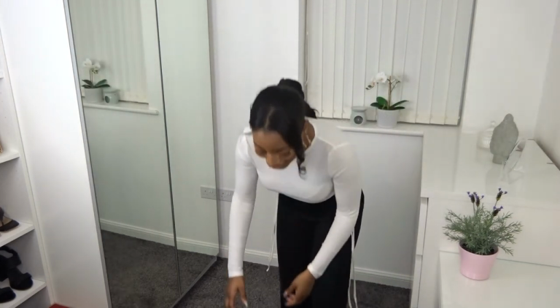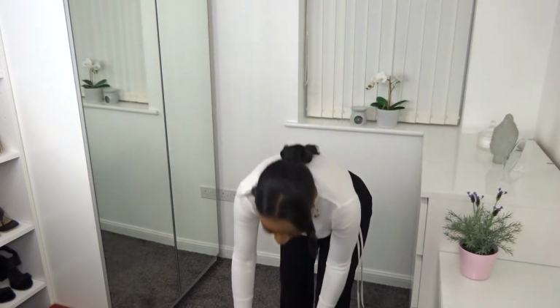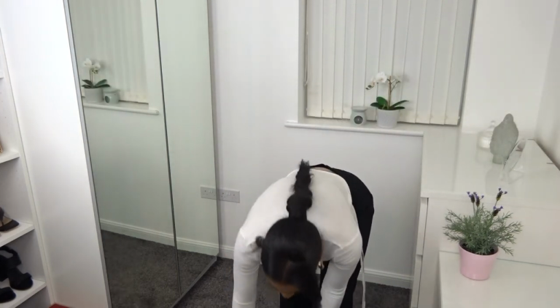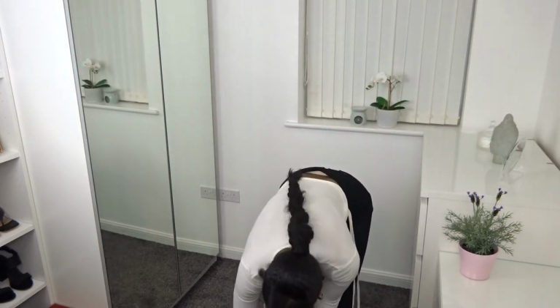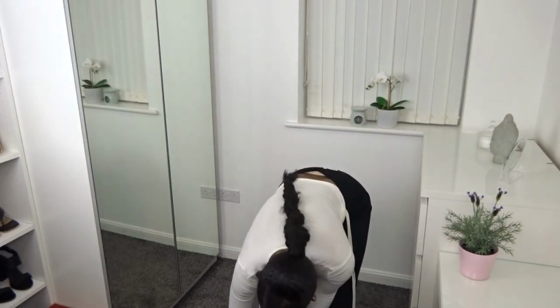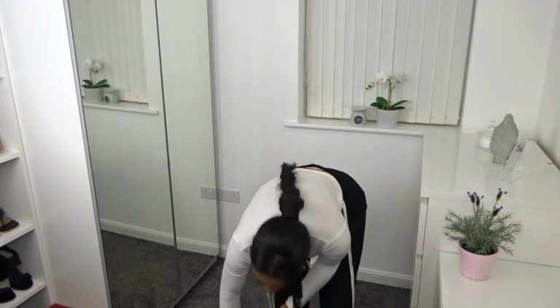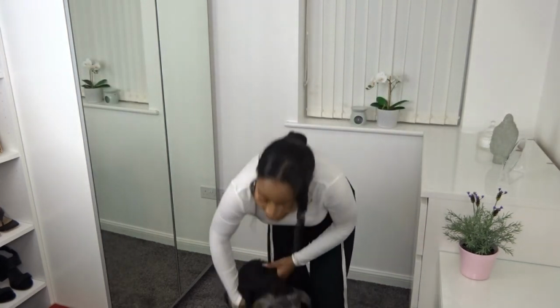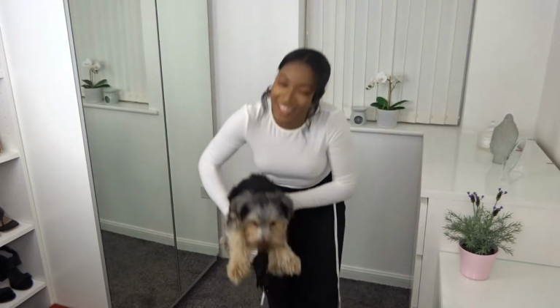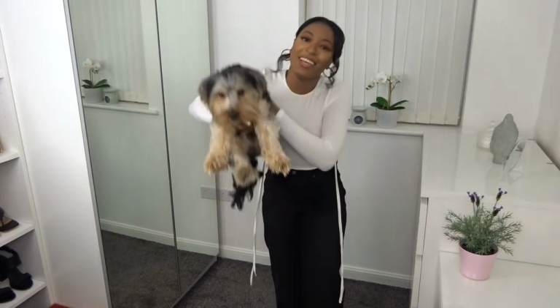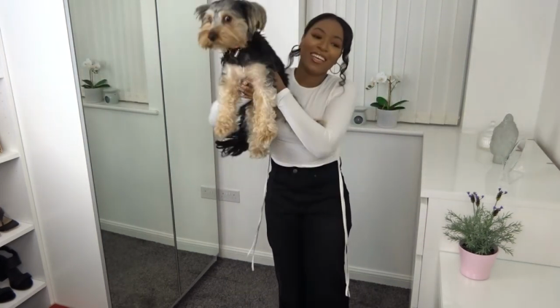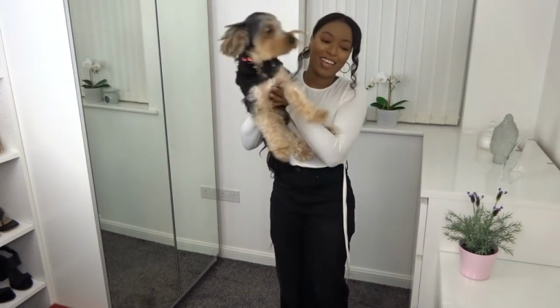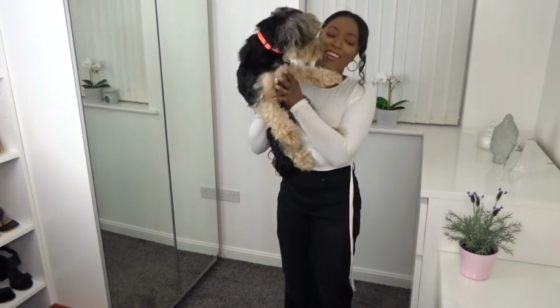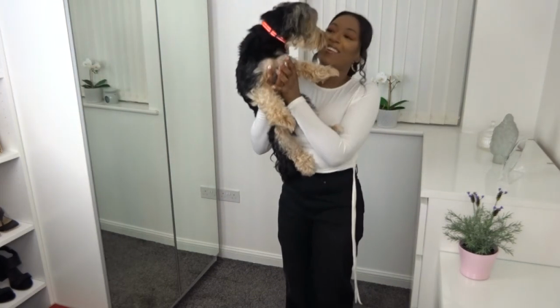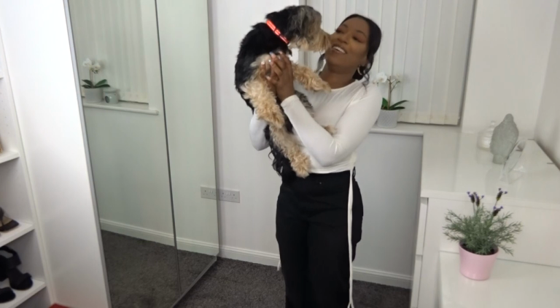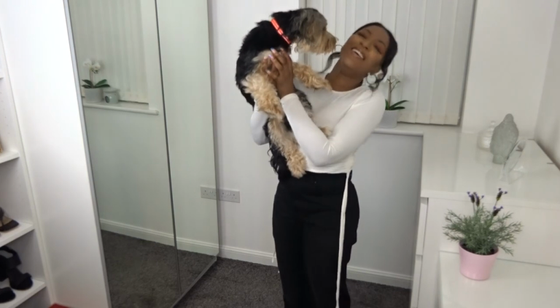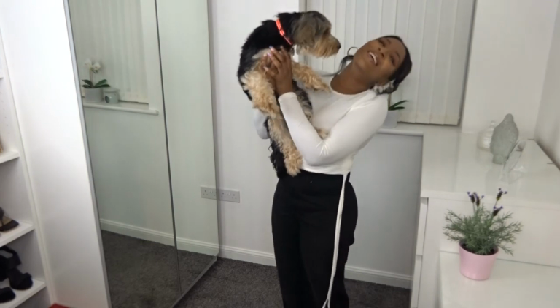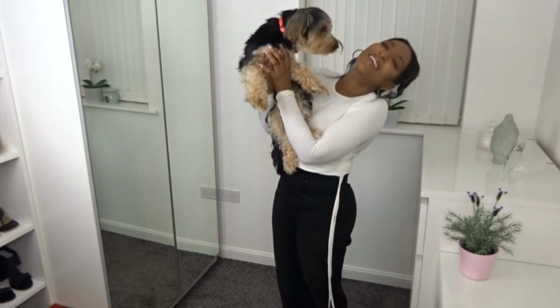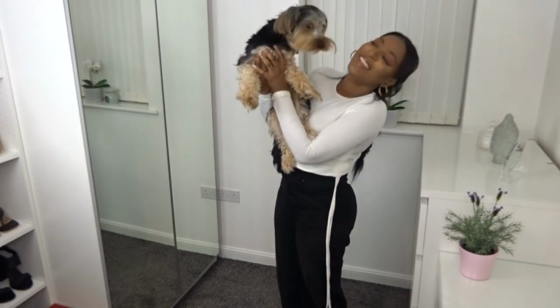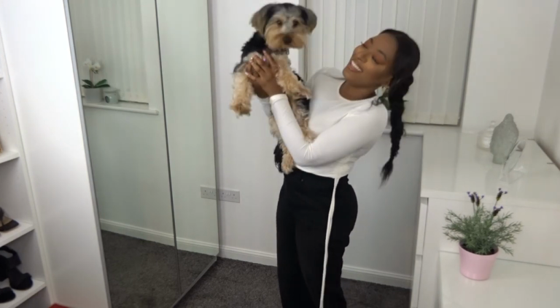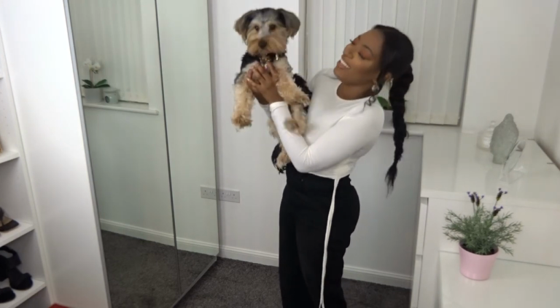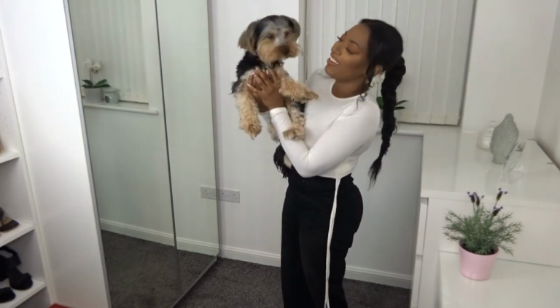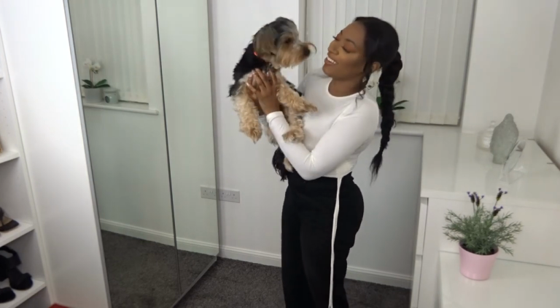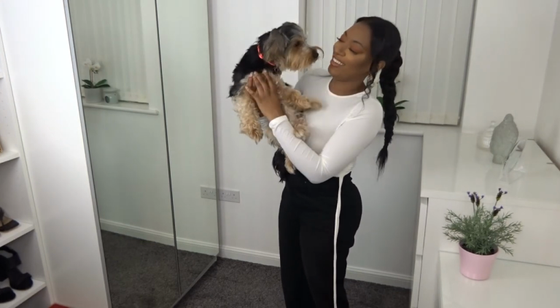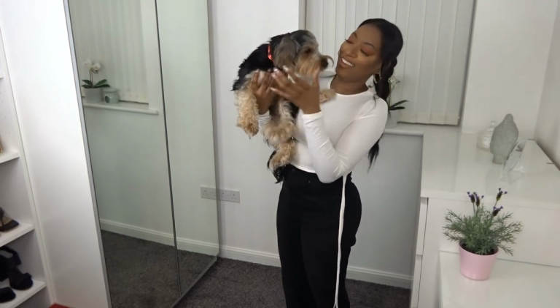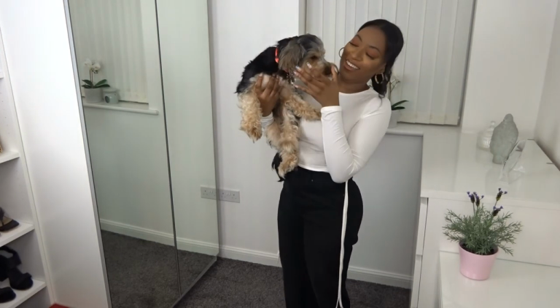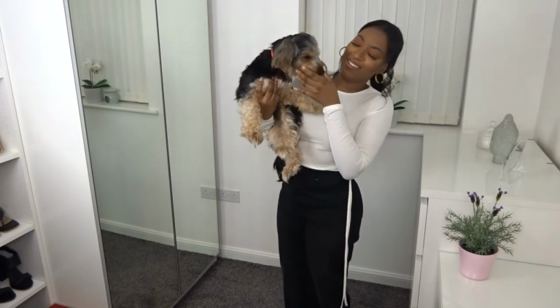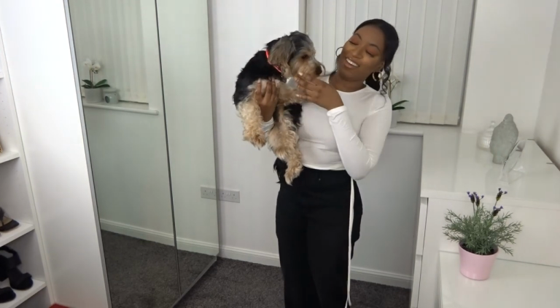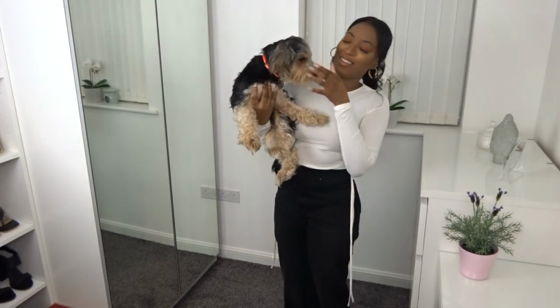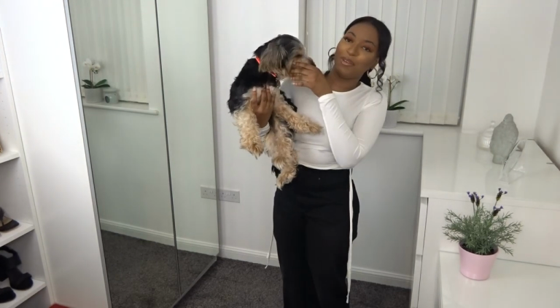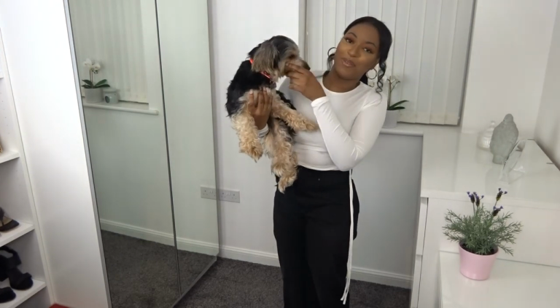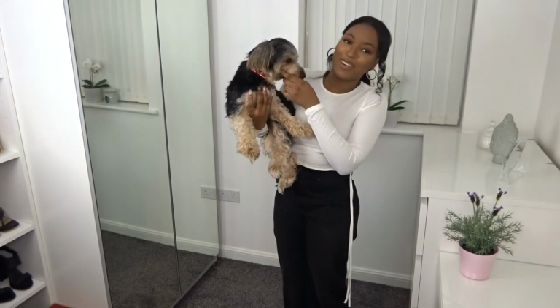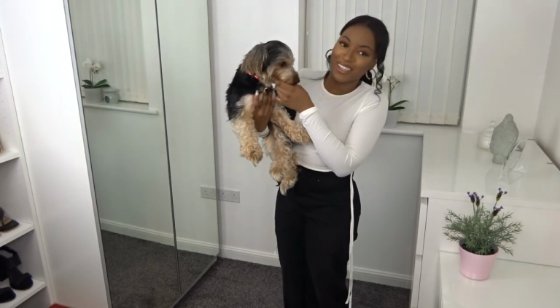My dog Rocco pops in to say hi - his face needs to be brushed!